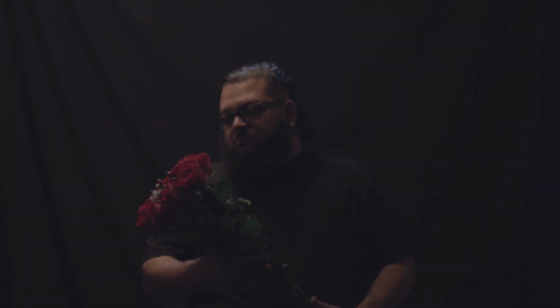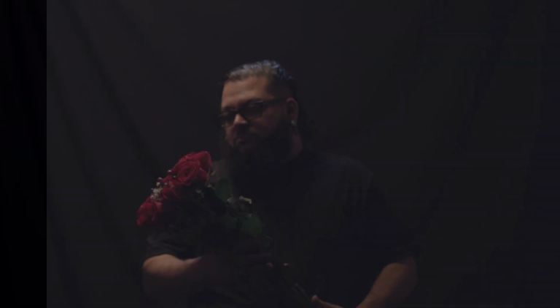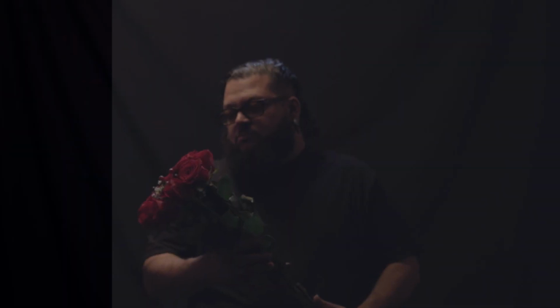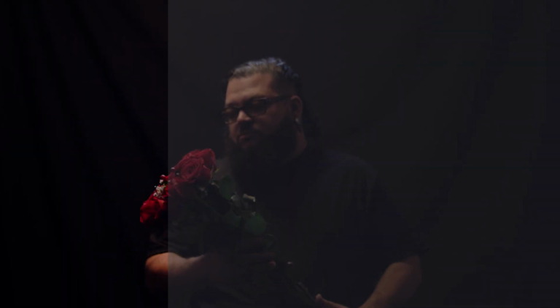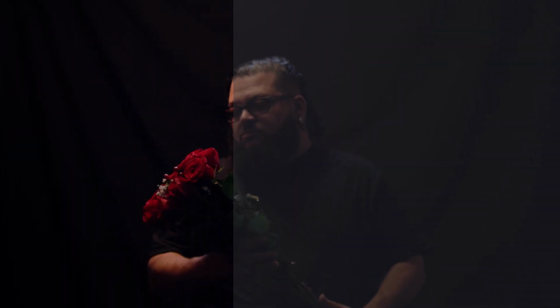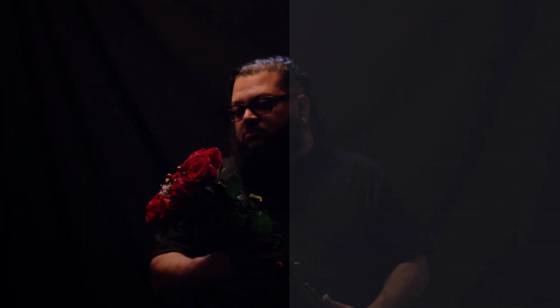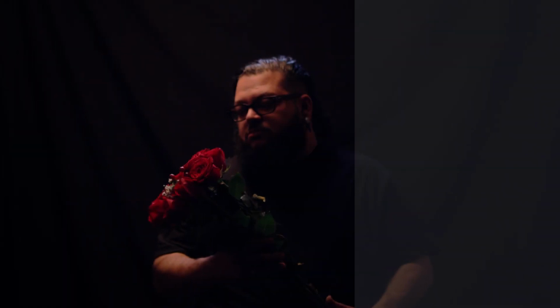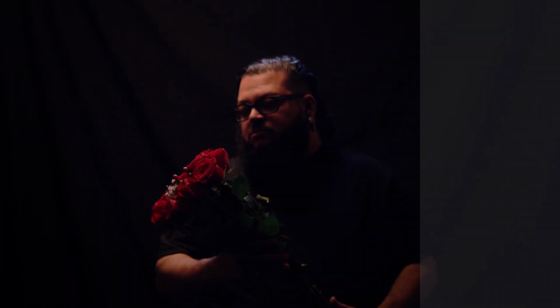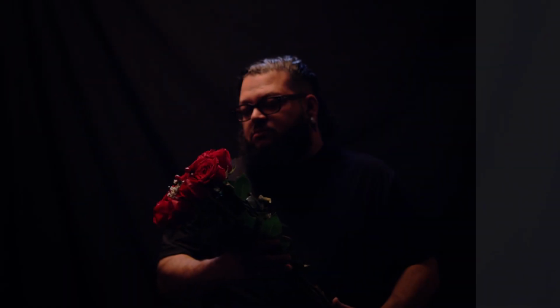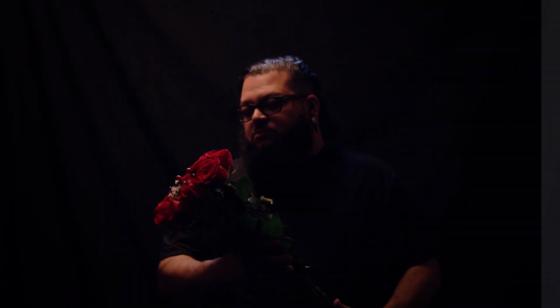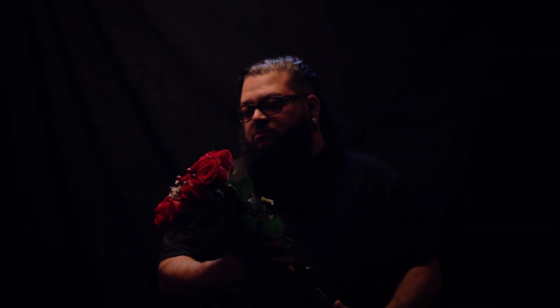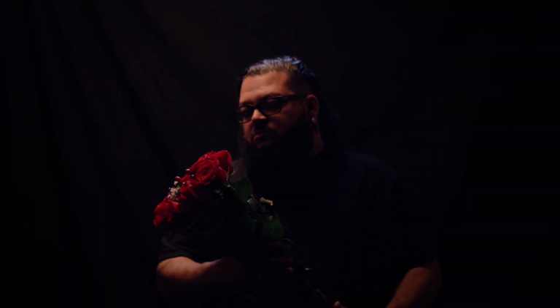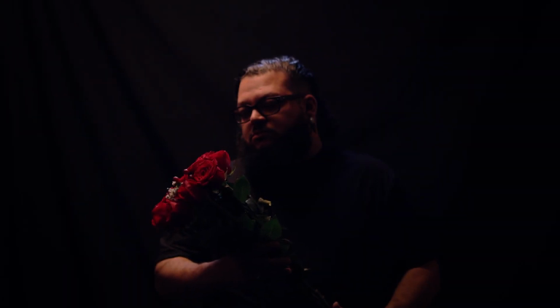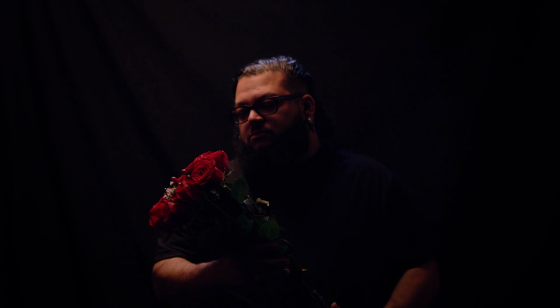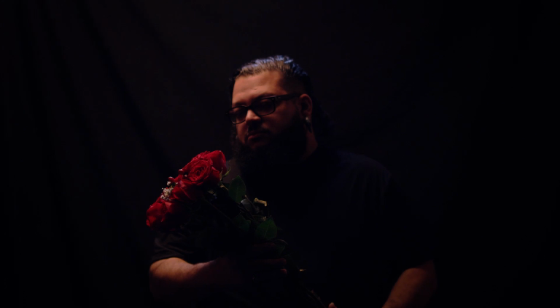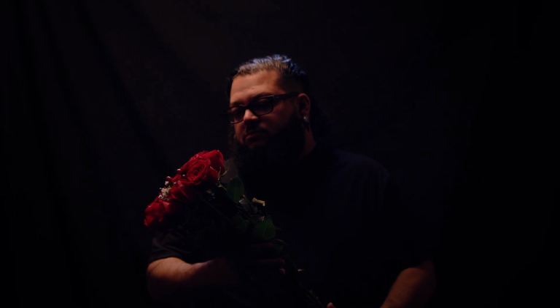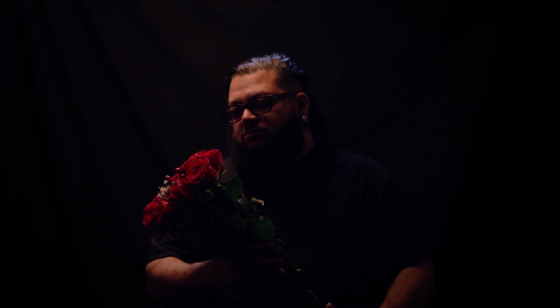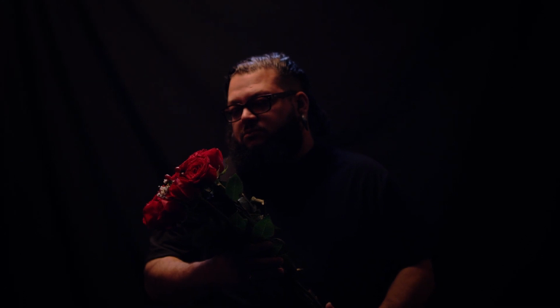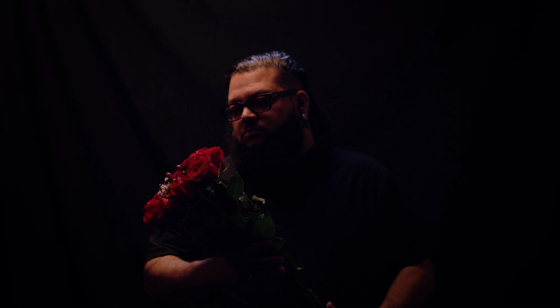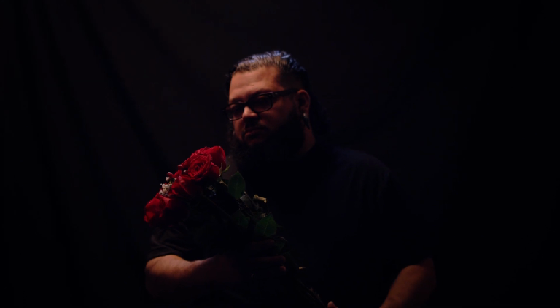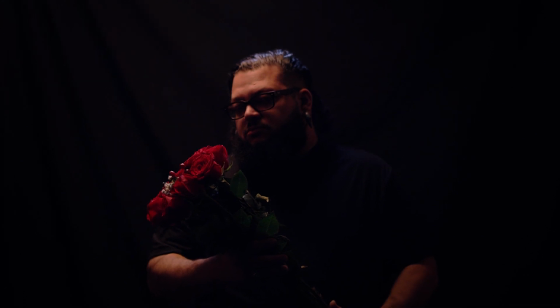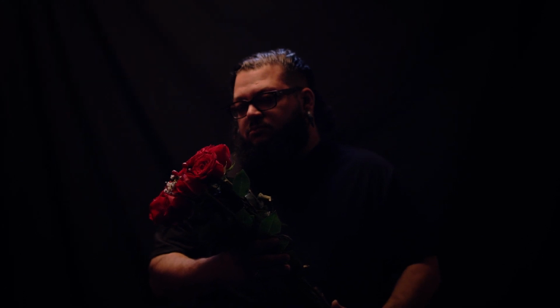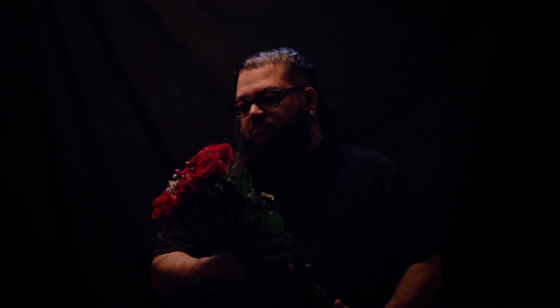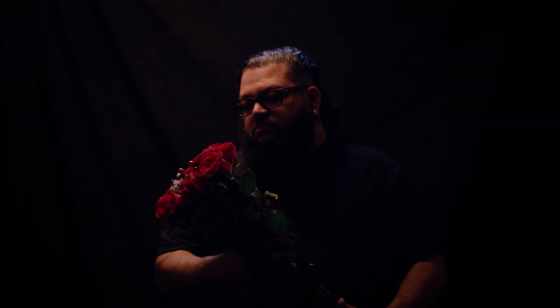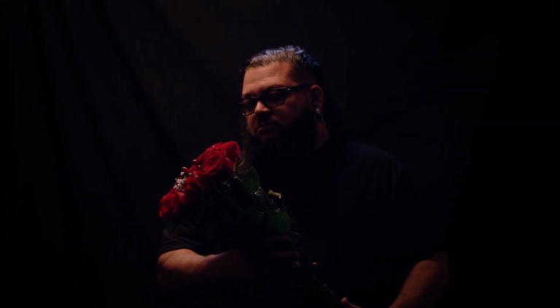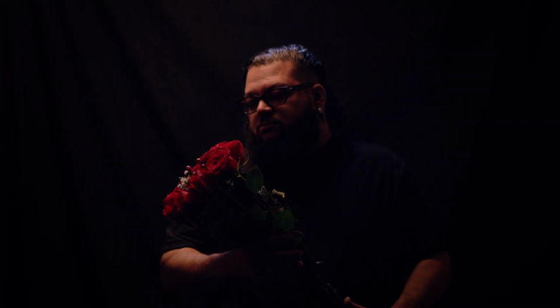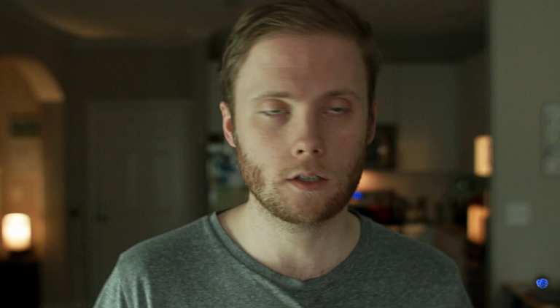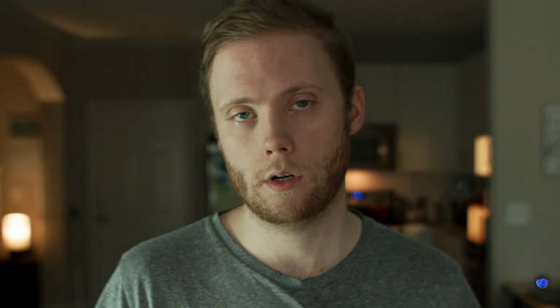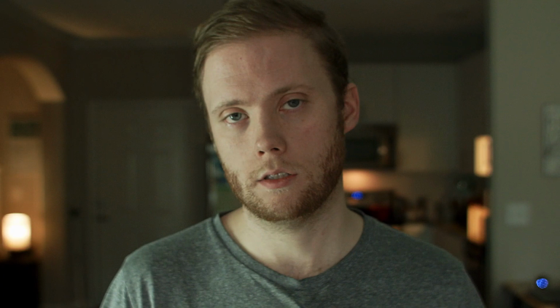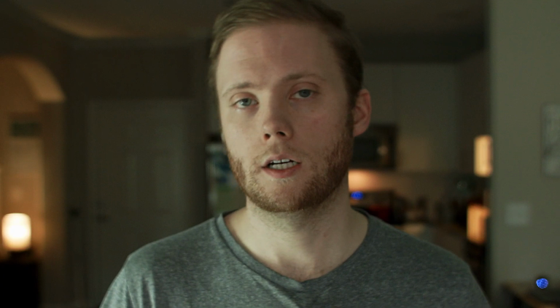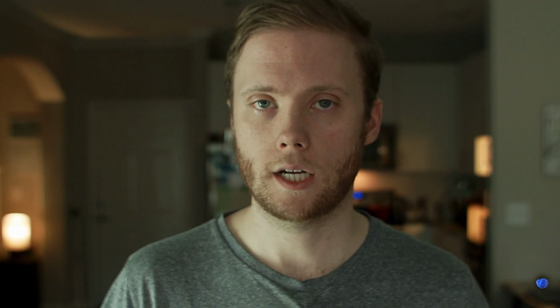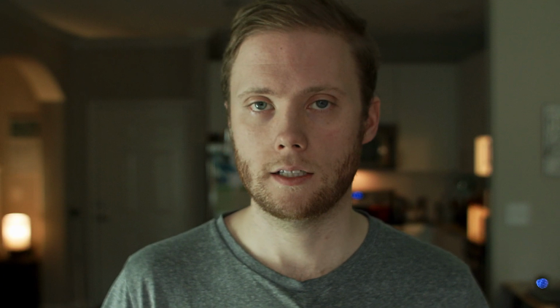It has made my shooting so much better. When you're using color contrasting lights on scene, this is where this LUT shines.